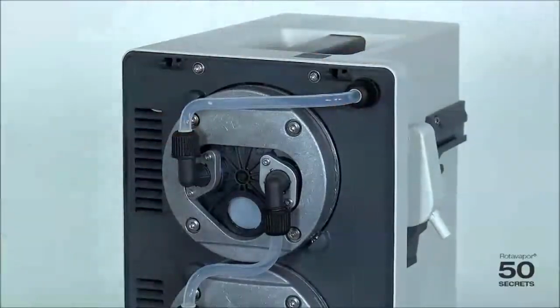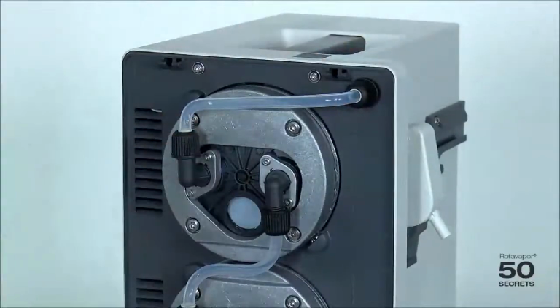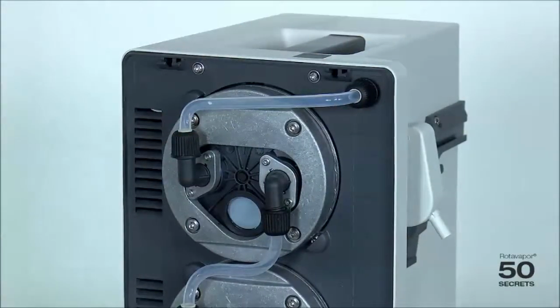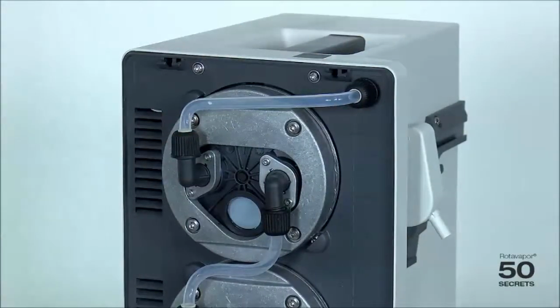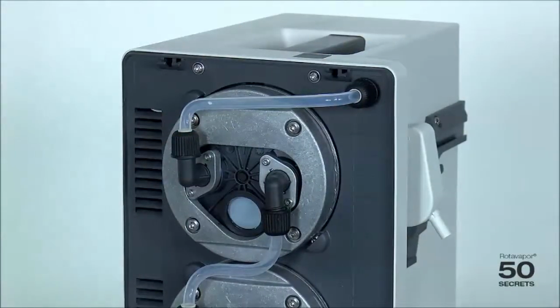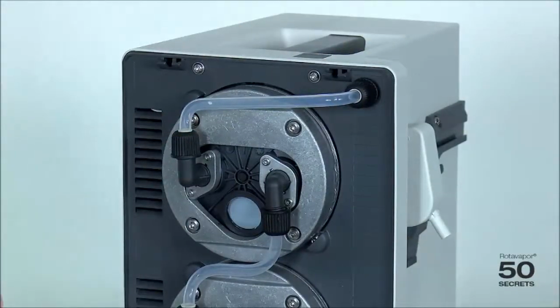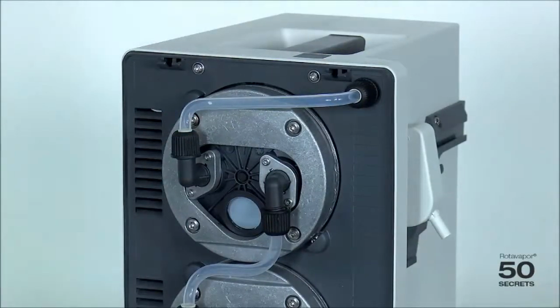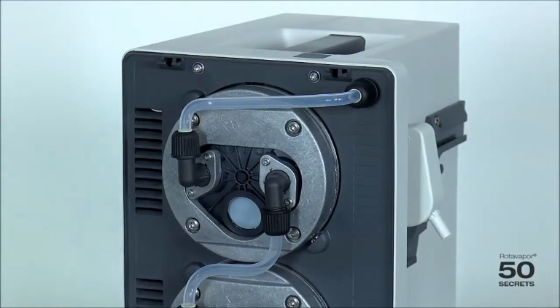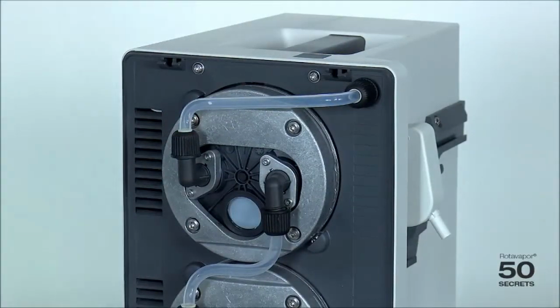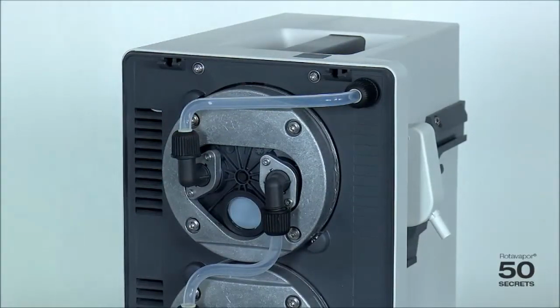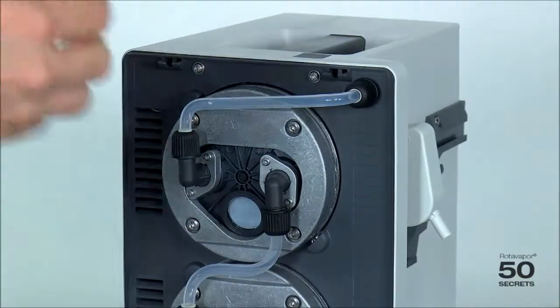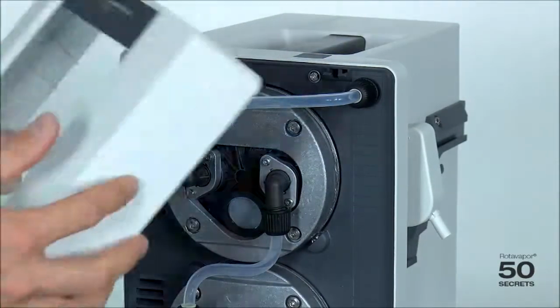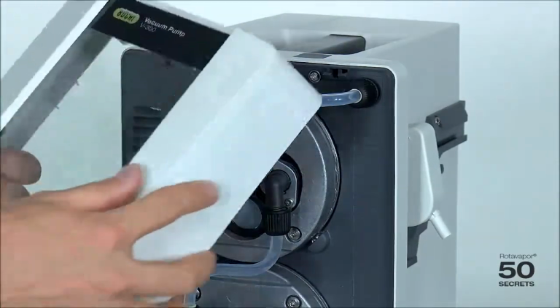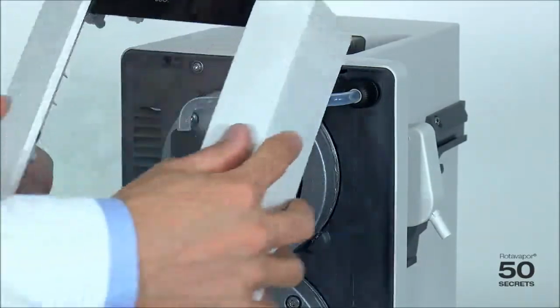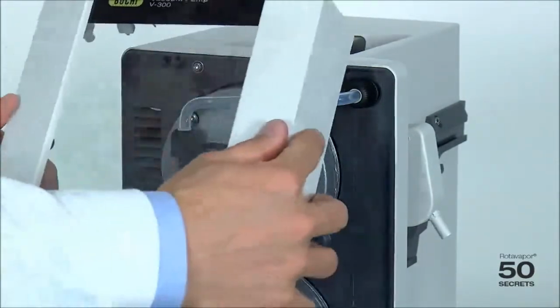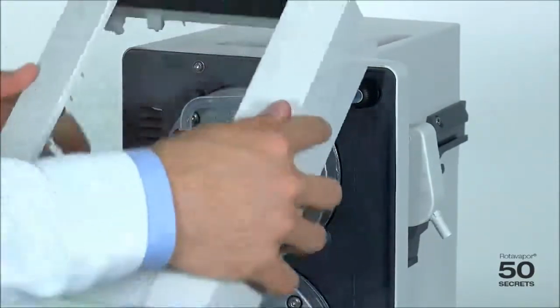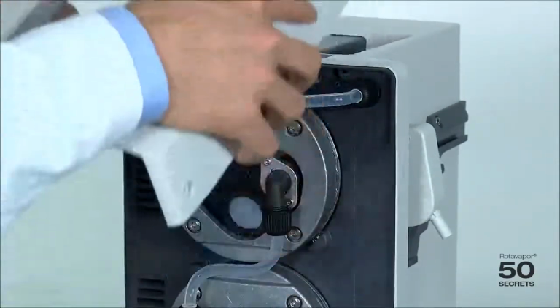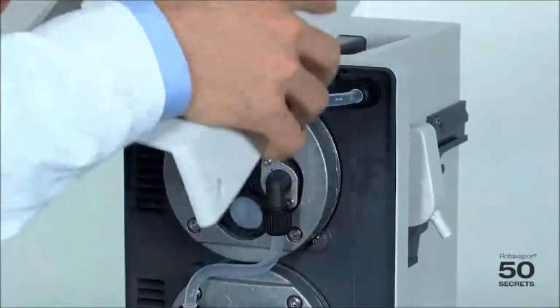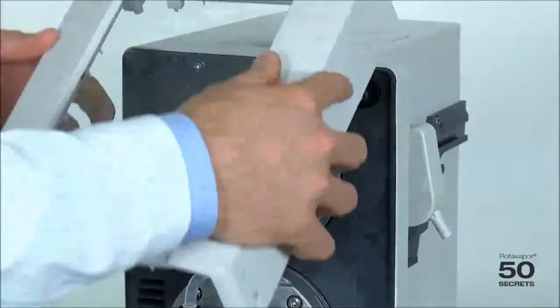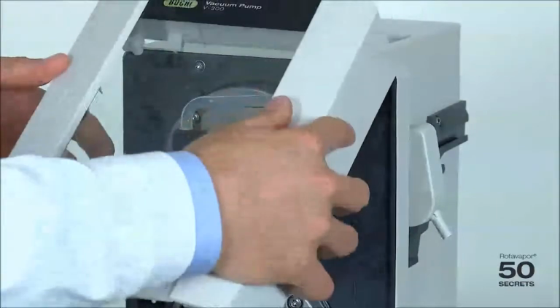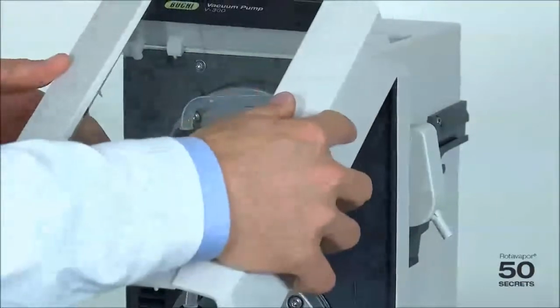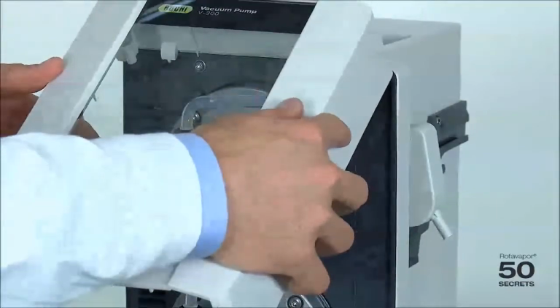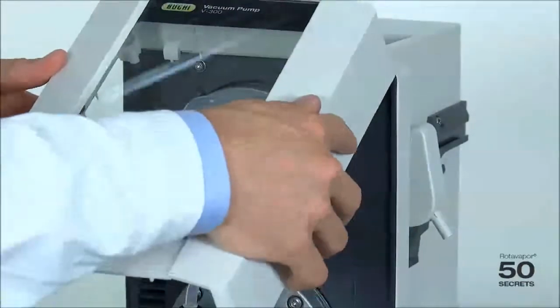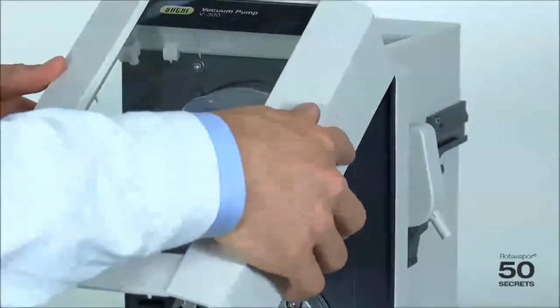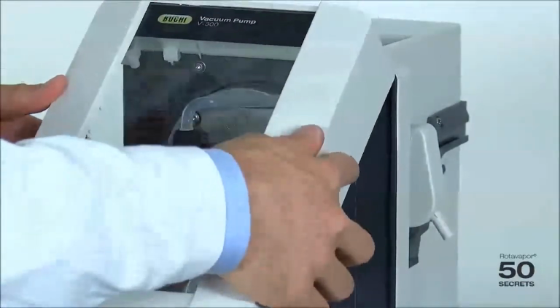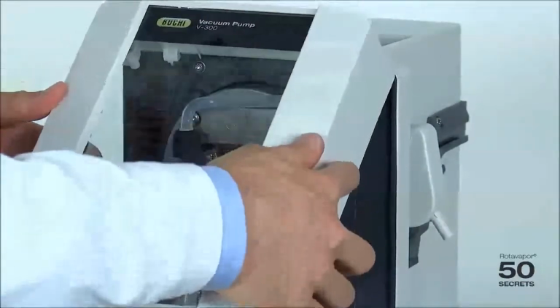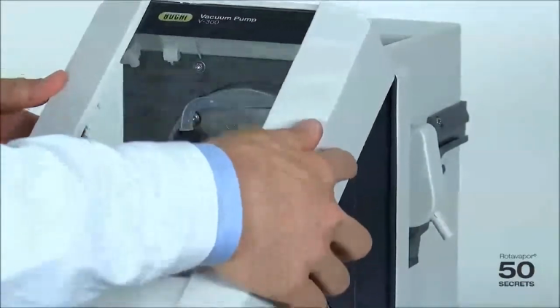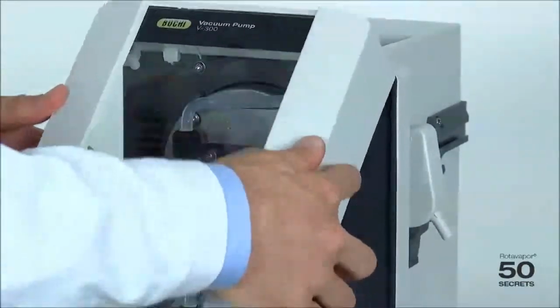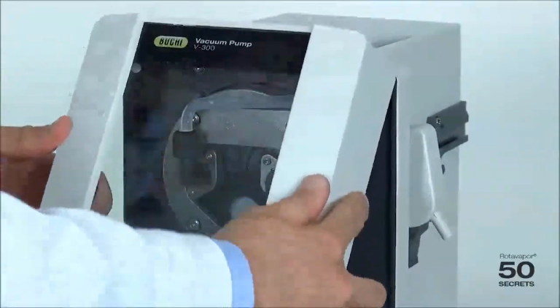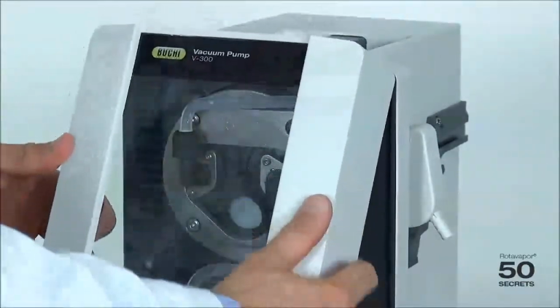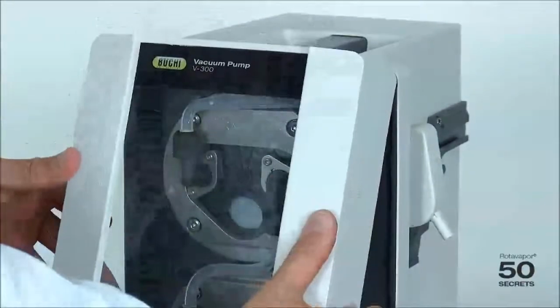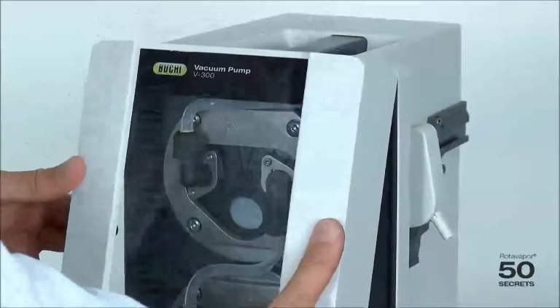Last but not least we use the cover and slide it in from the top like this.